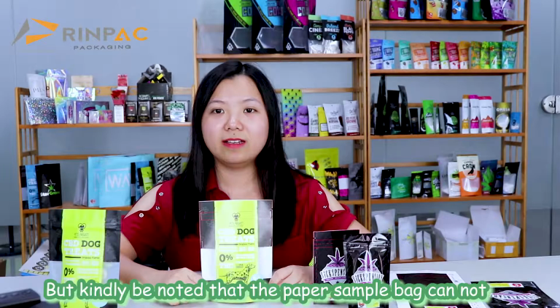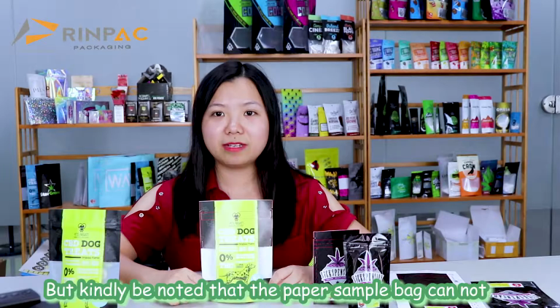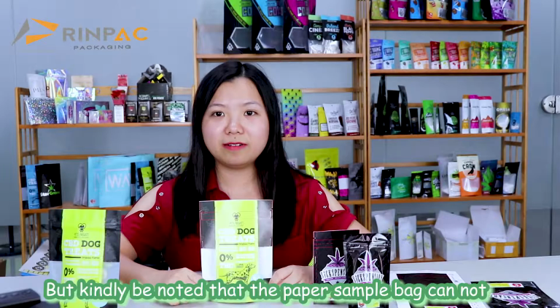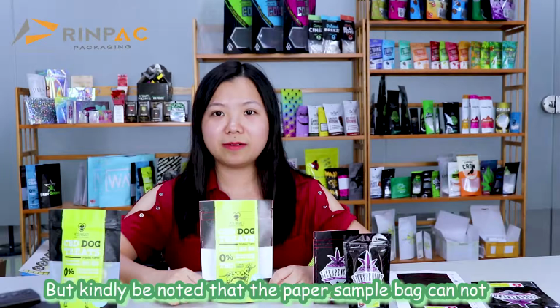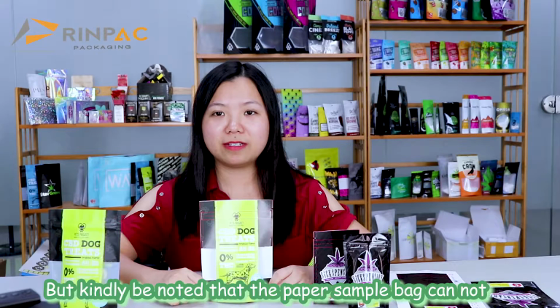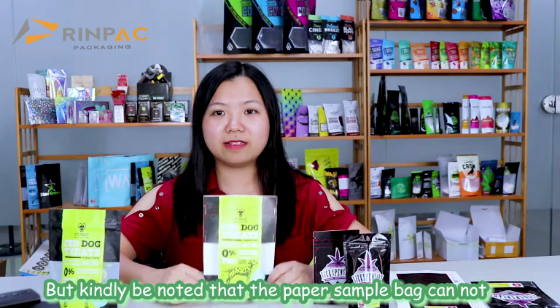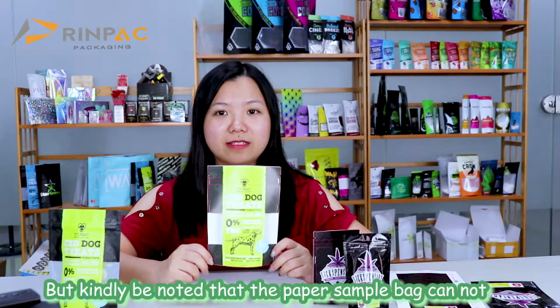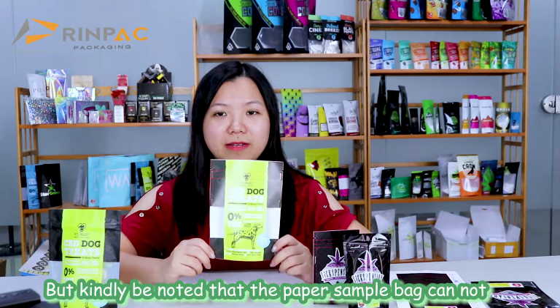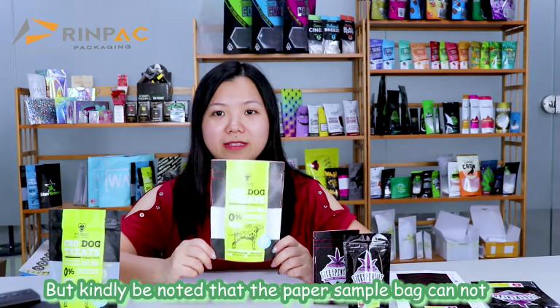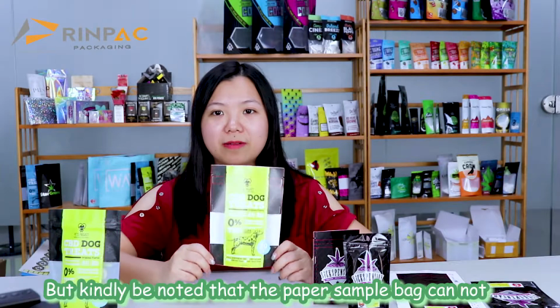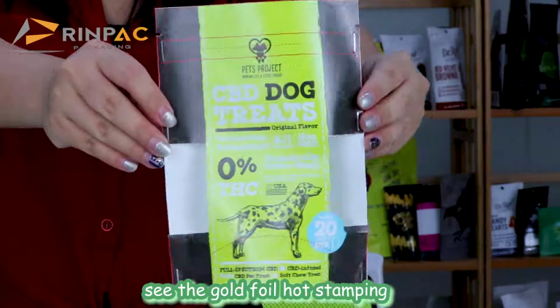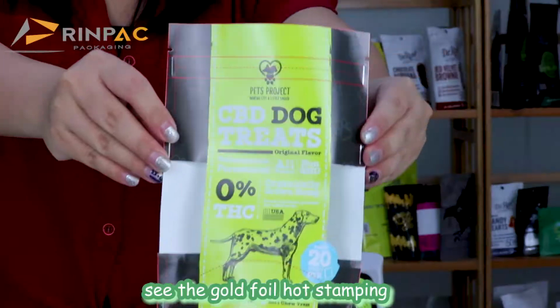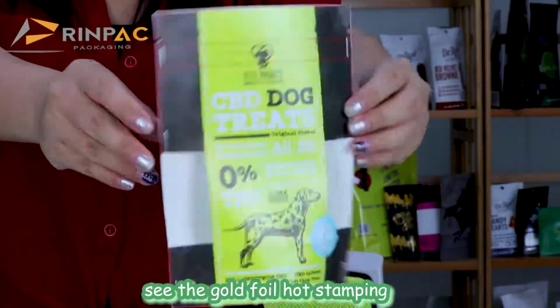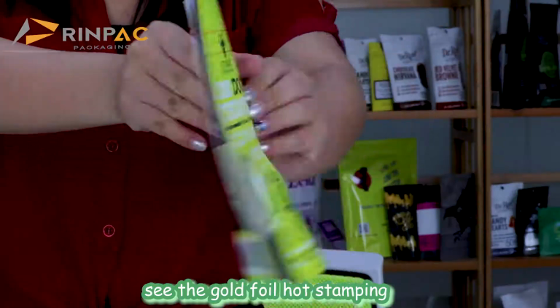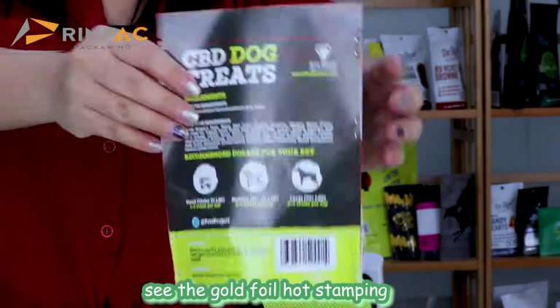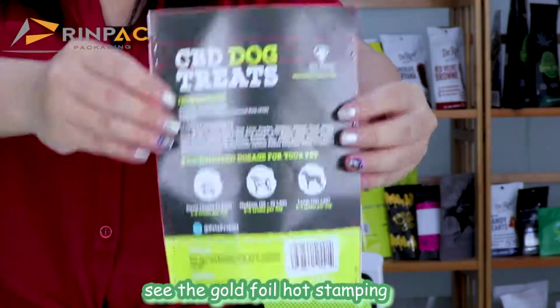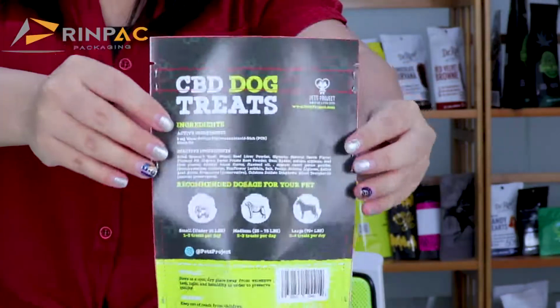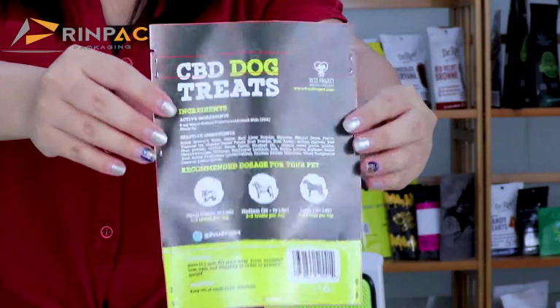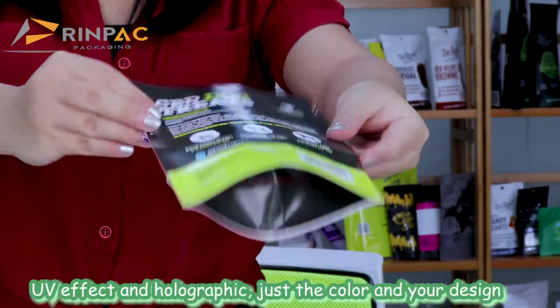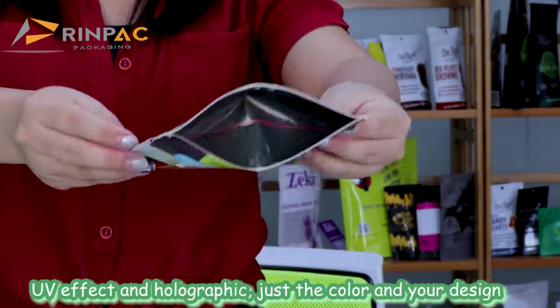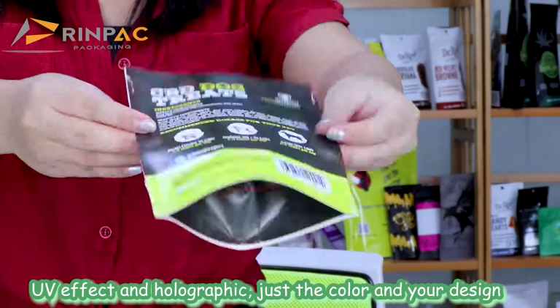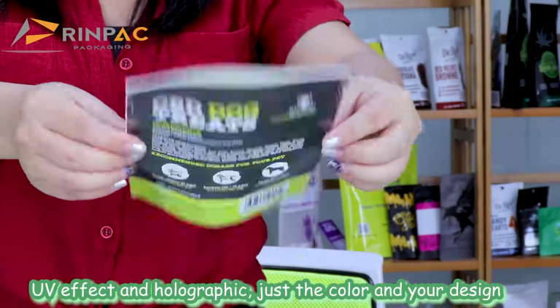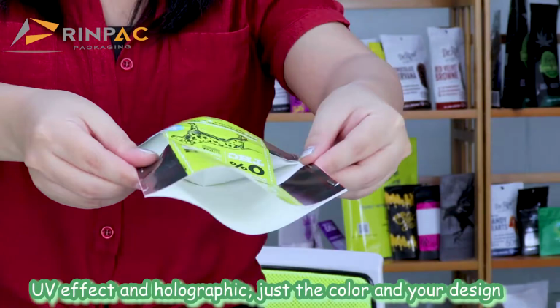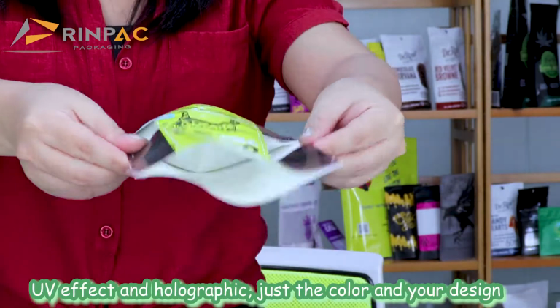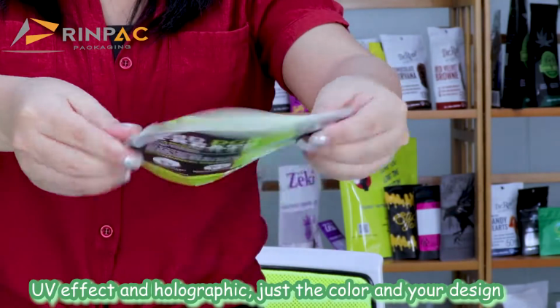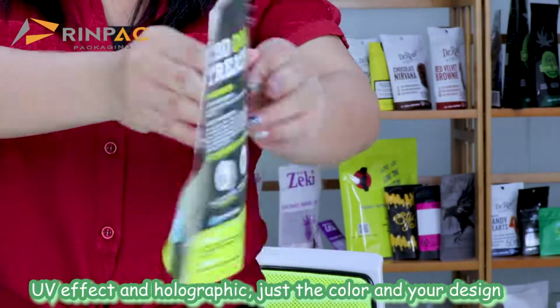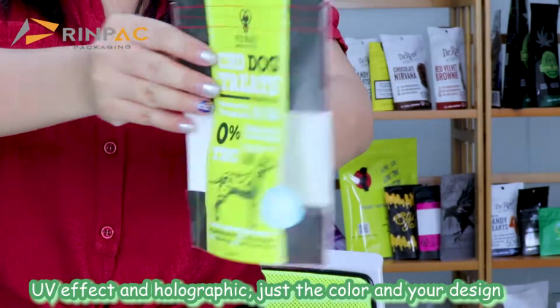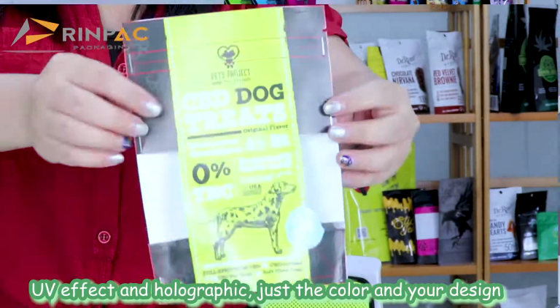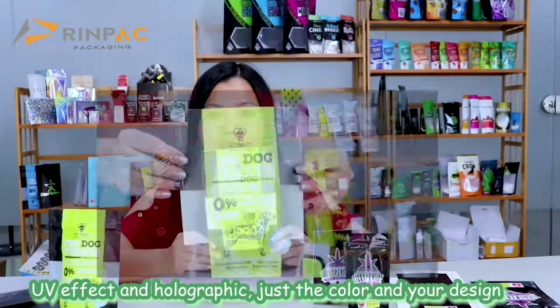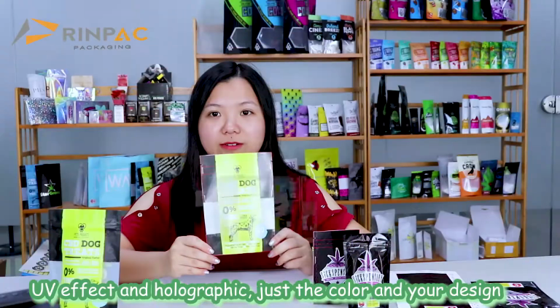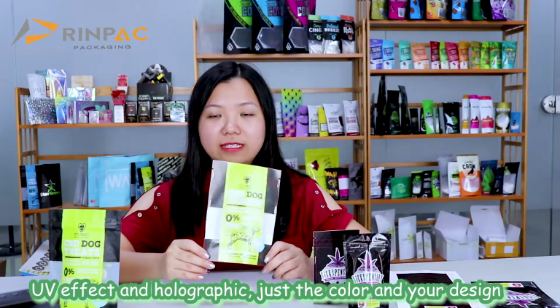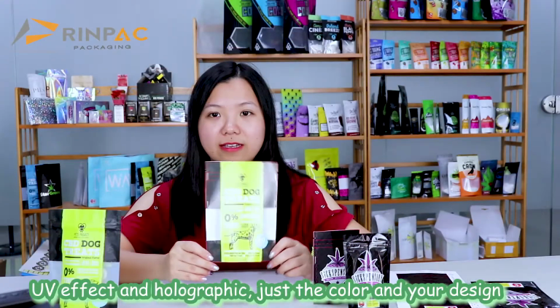The caveat is that the paper sample bag cannot show the gold foil stamping, UV, flat, and holographic finishes — just the color and your design.